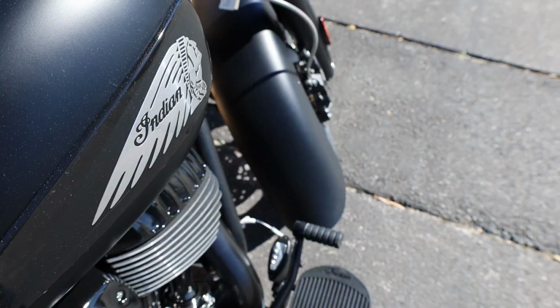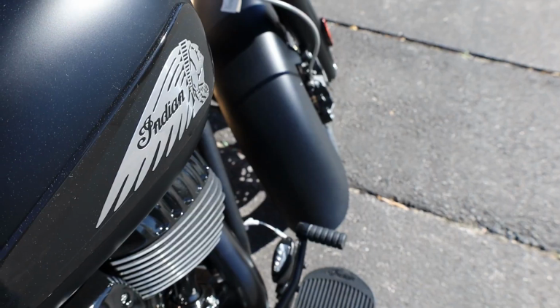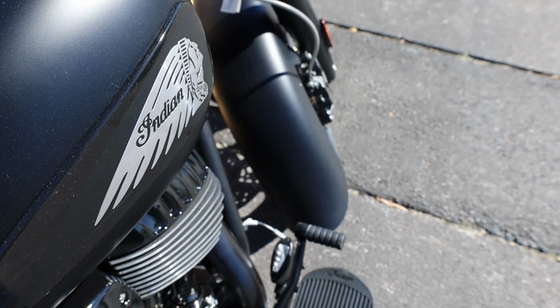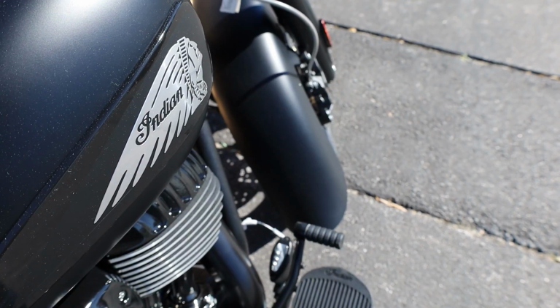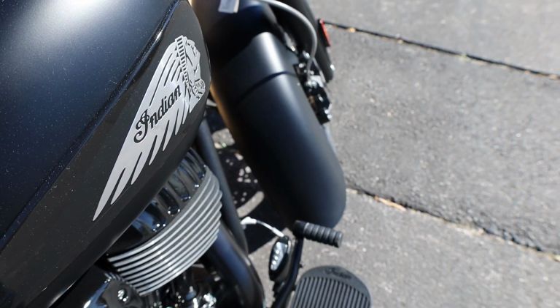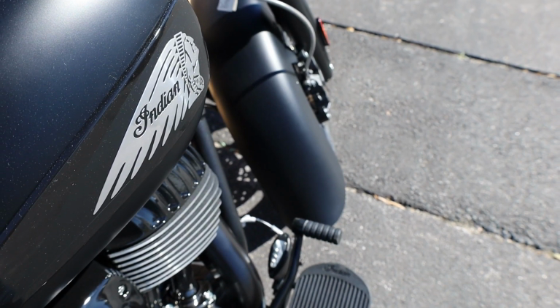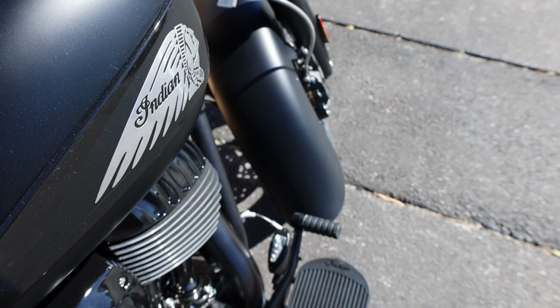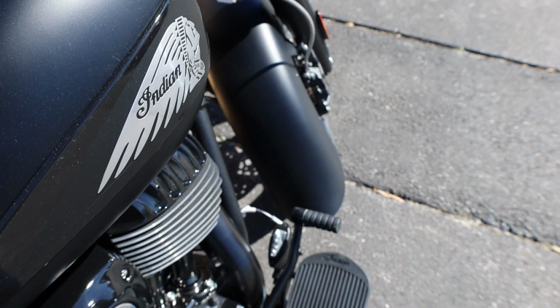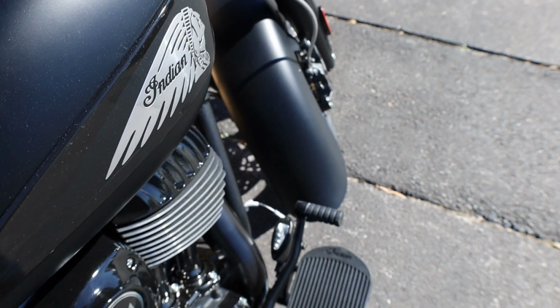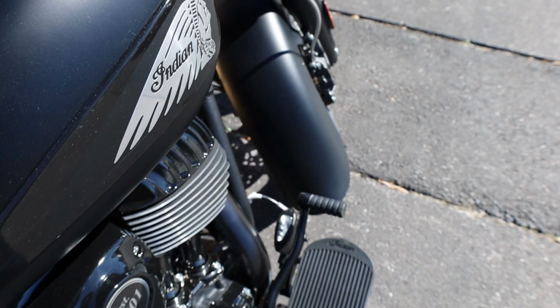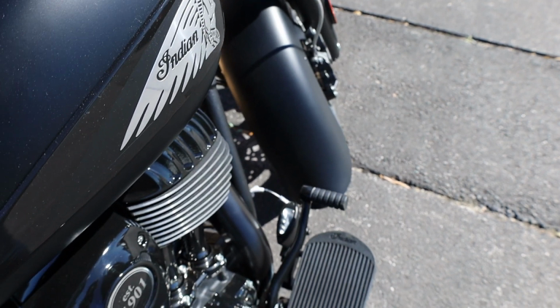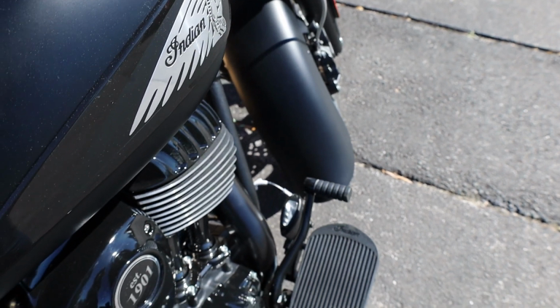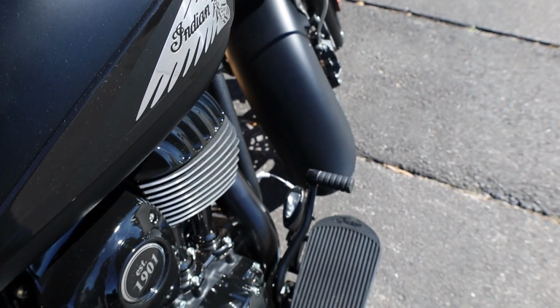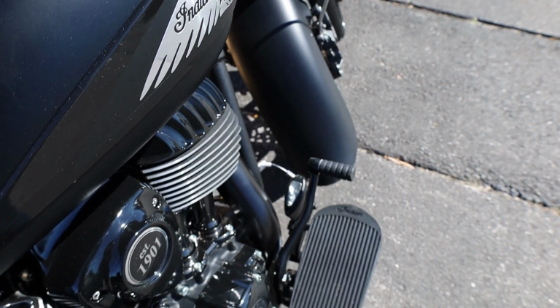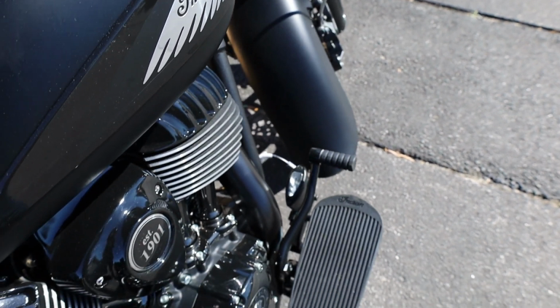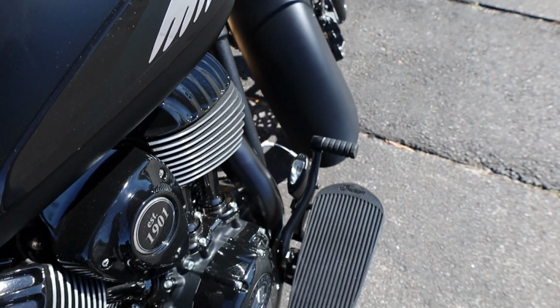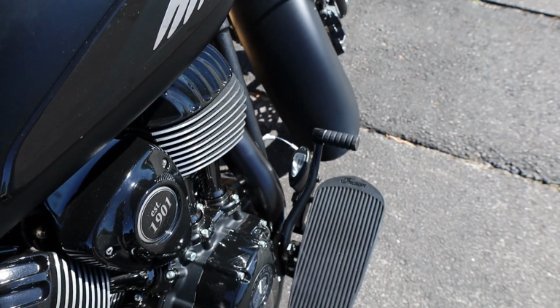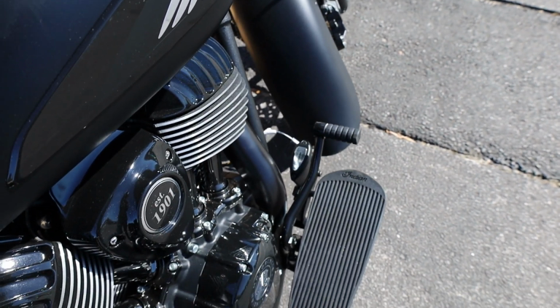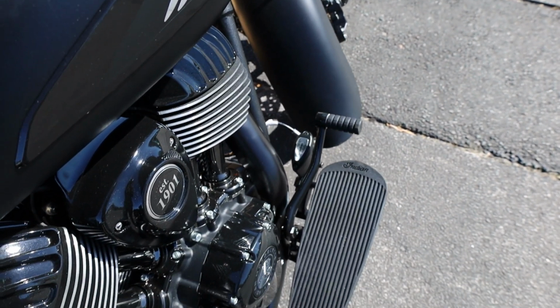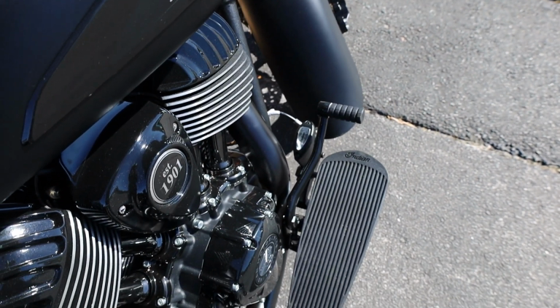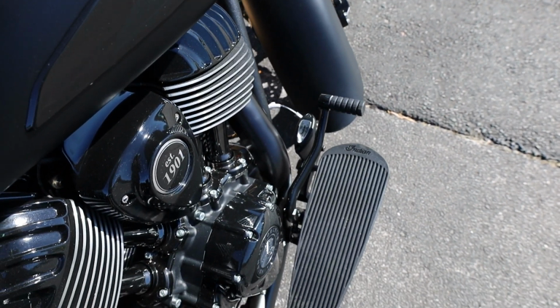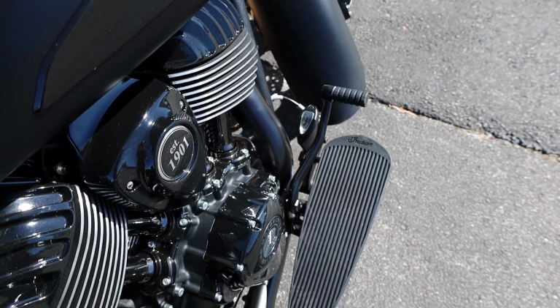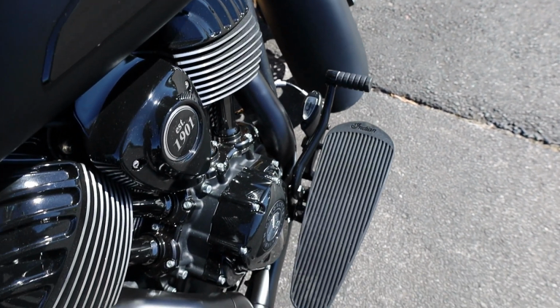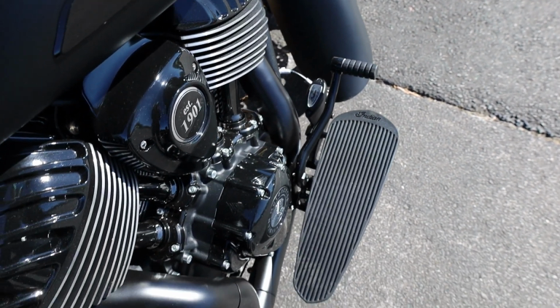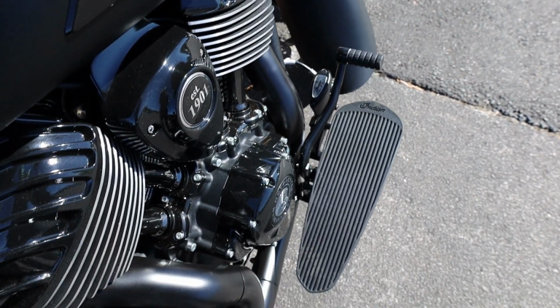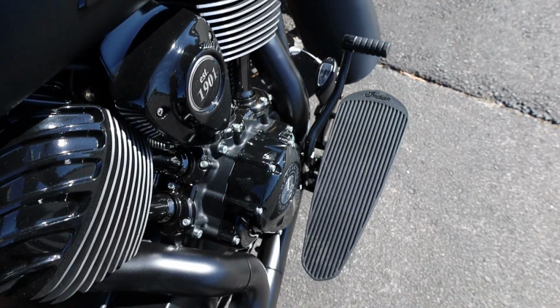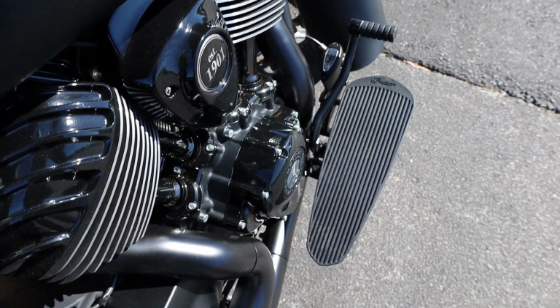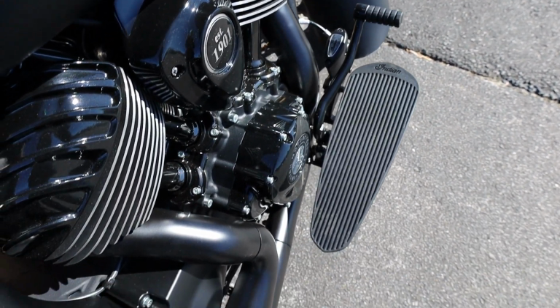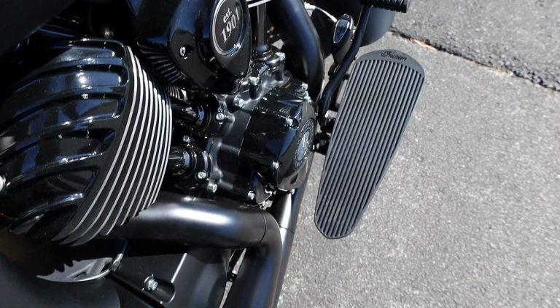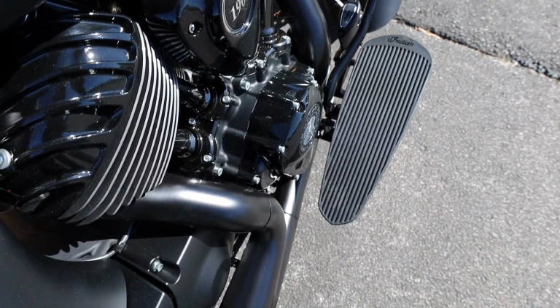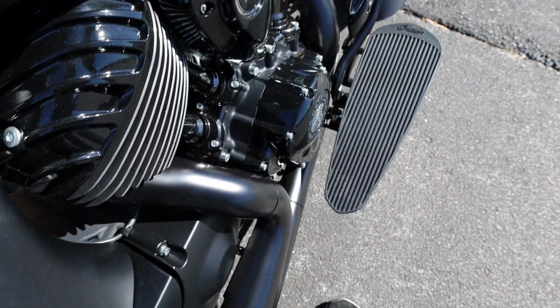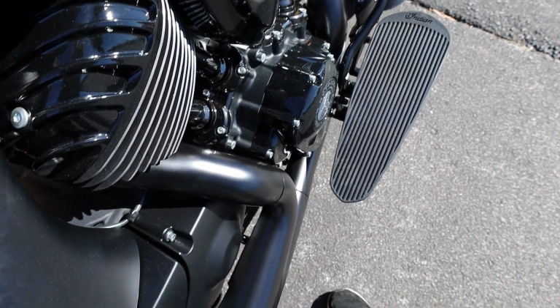Choose between three ride modes — tour, standard, and sport — for an experience customized to your riding style.